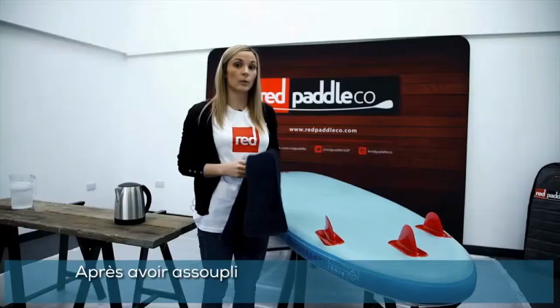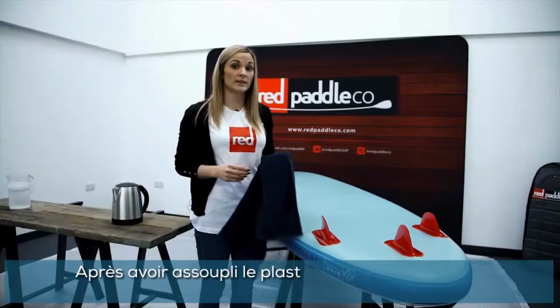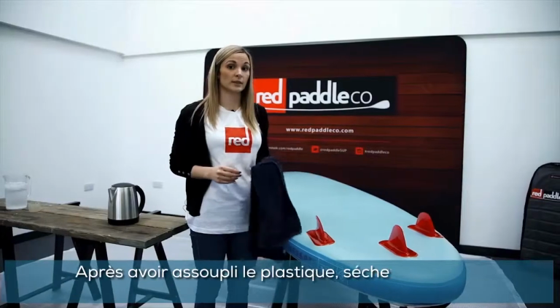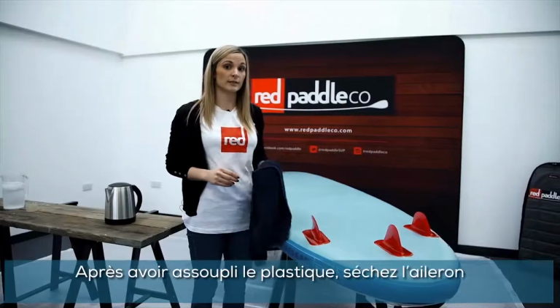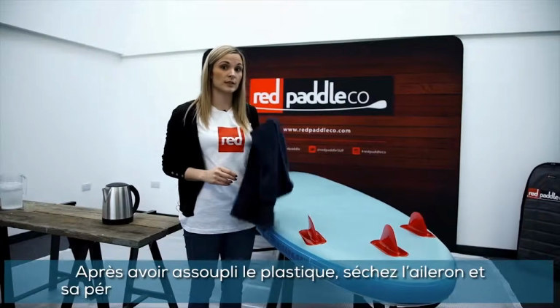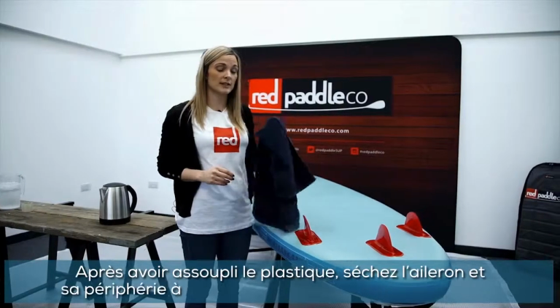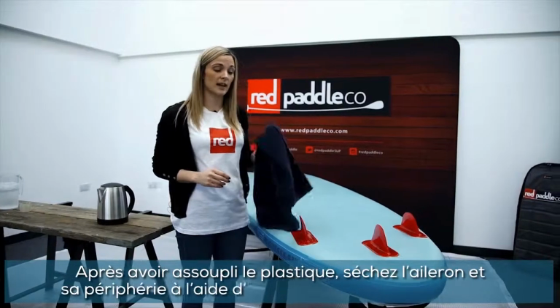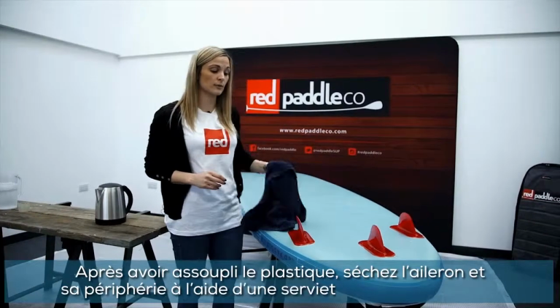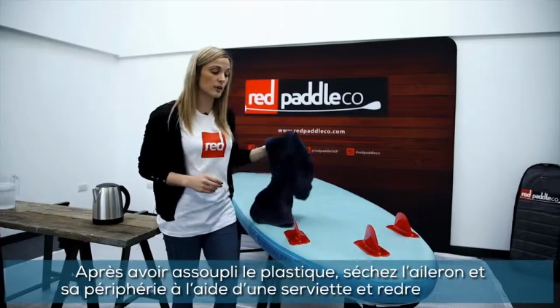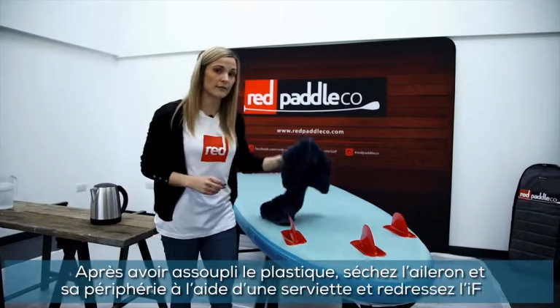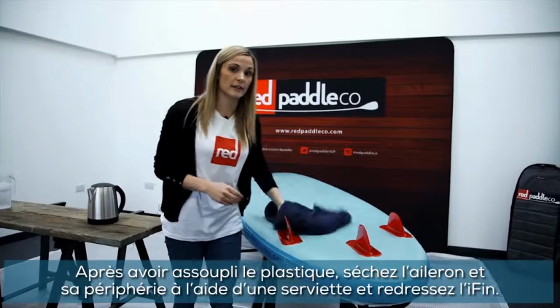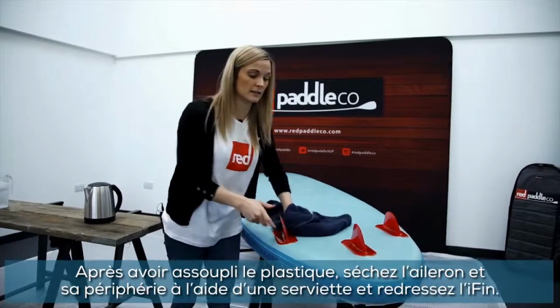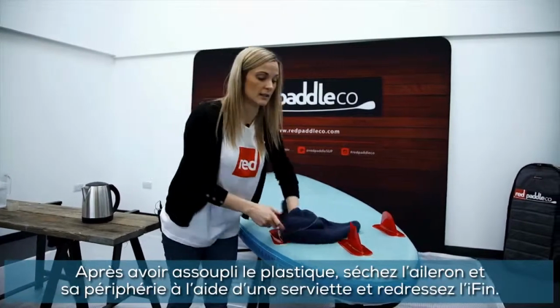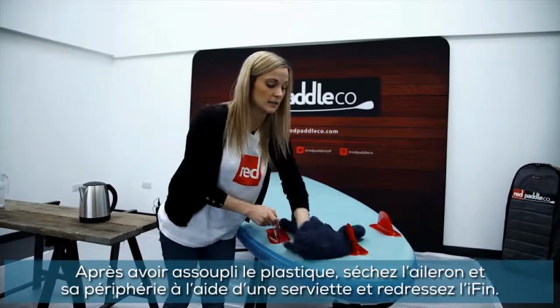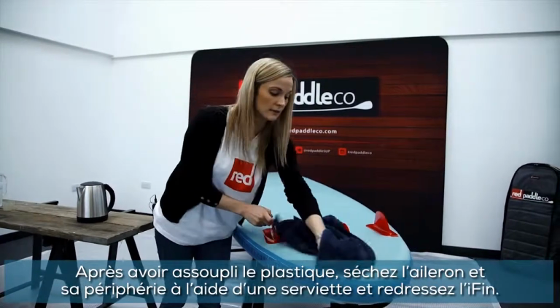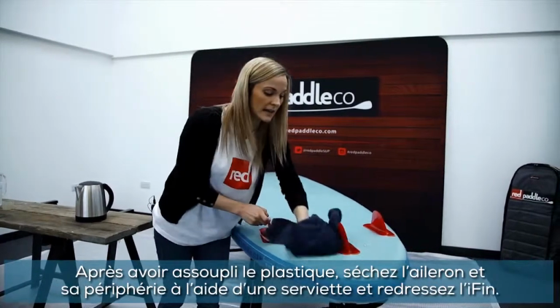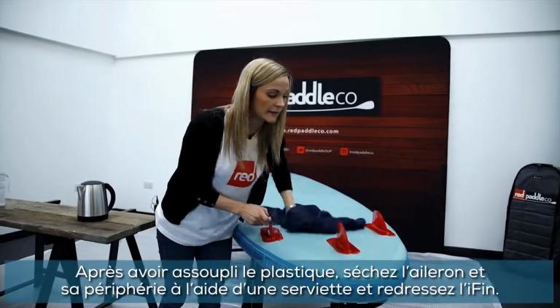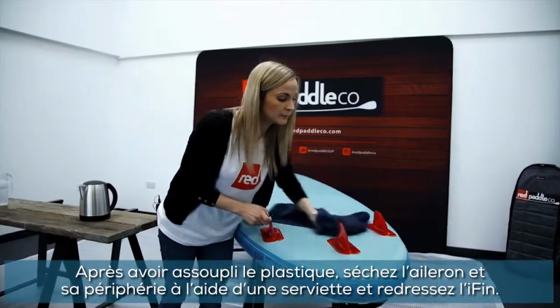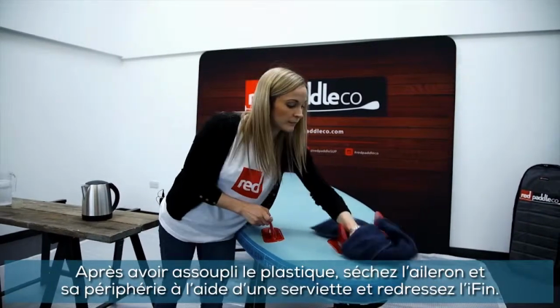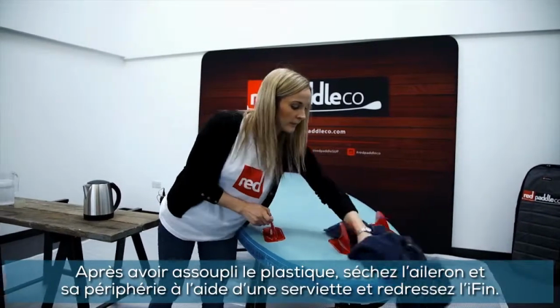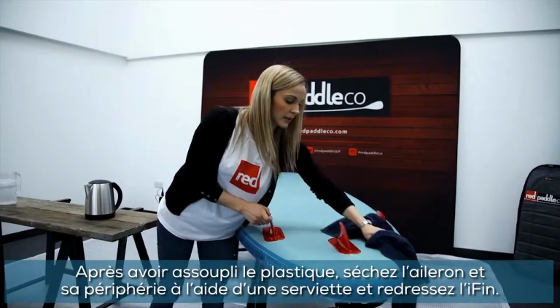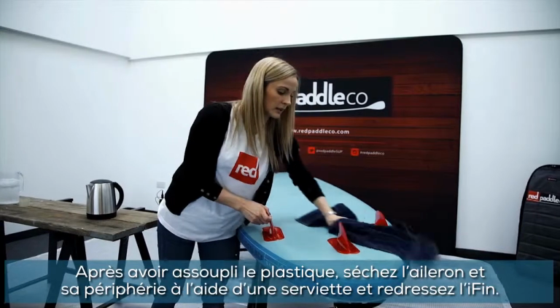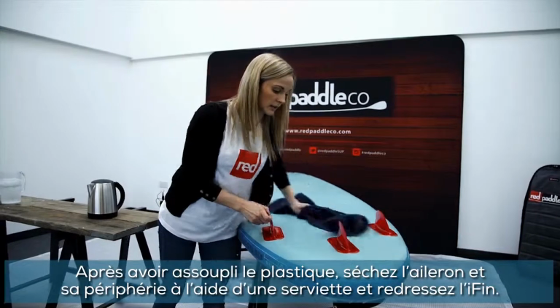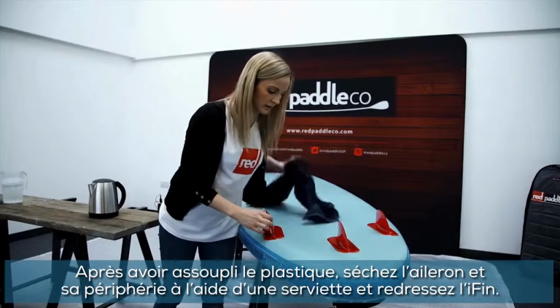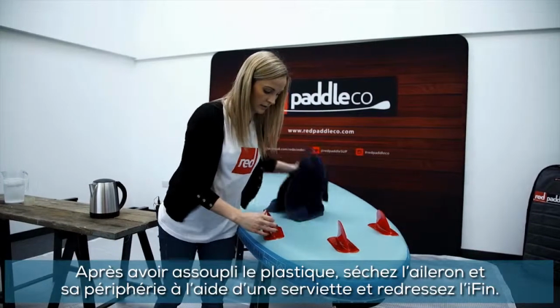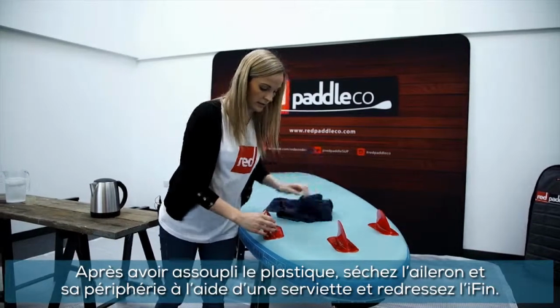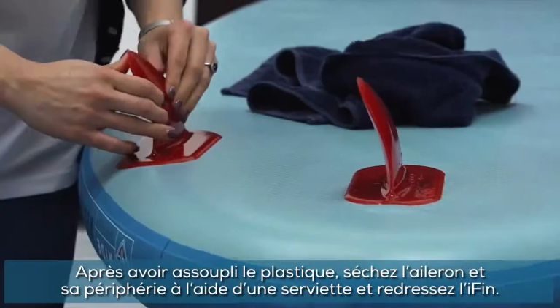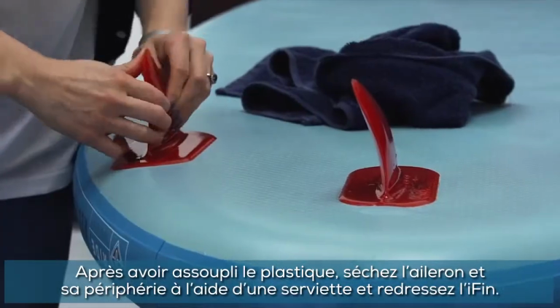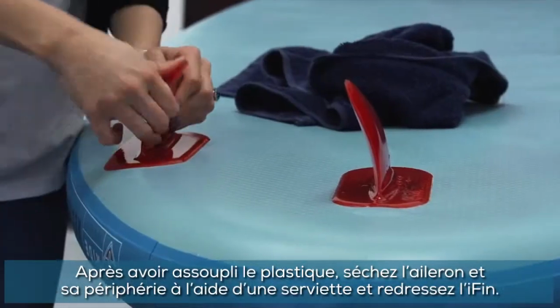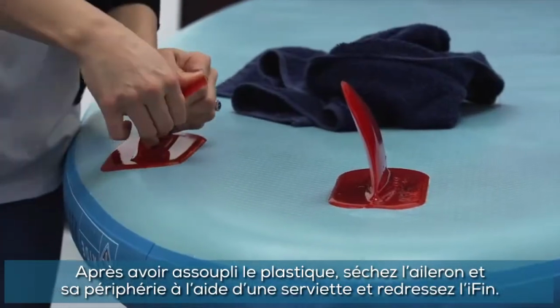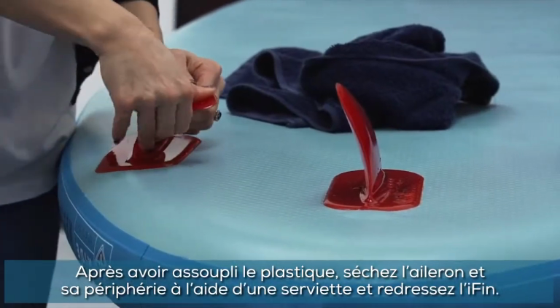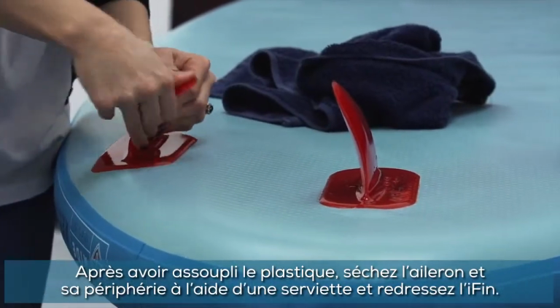Once soft, use a towel to dry the fins and the surrounding area, and then bend the eye fin straight.